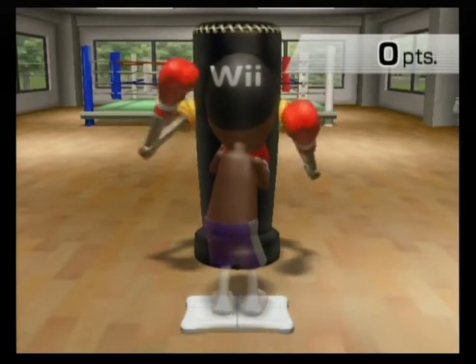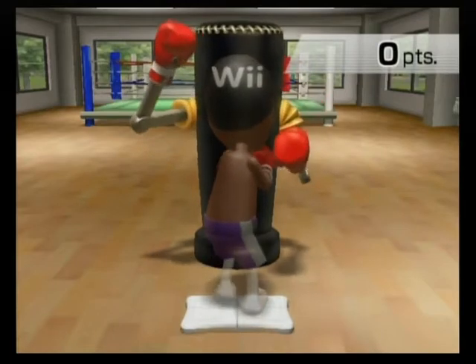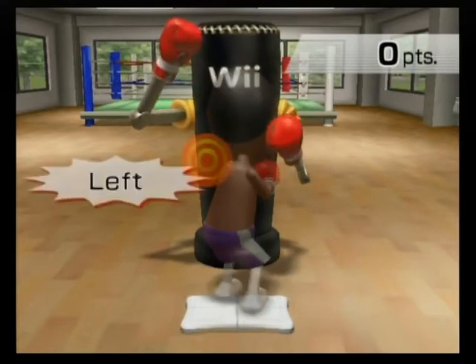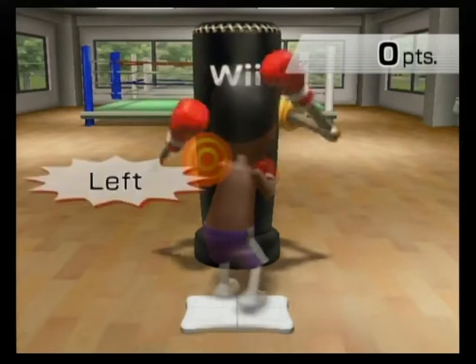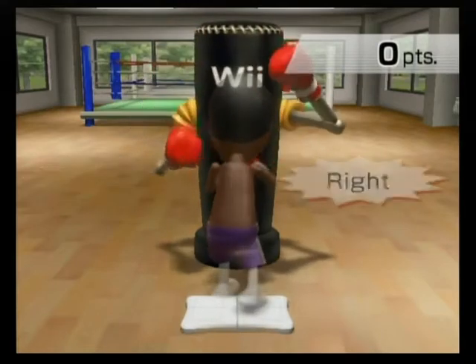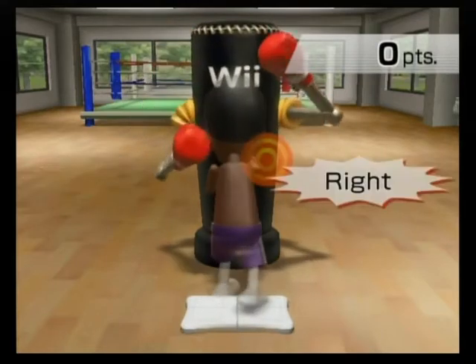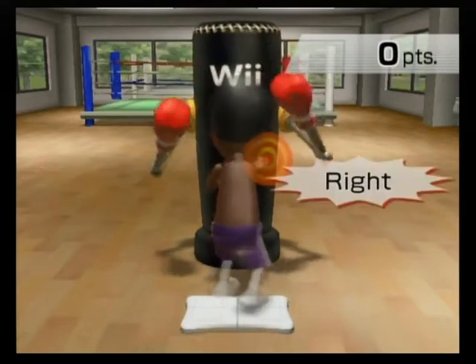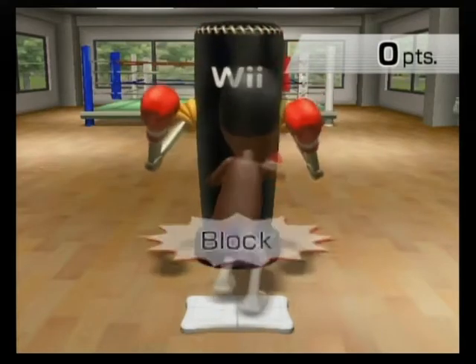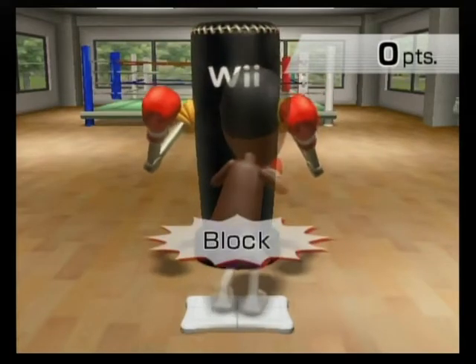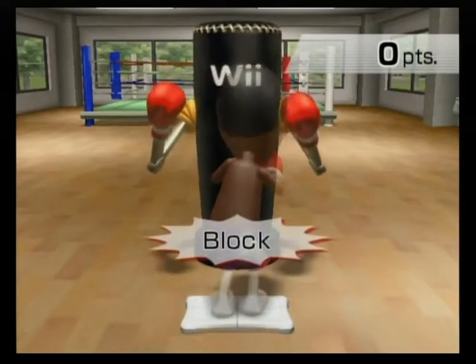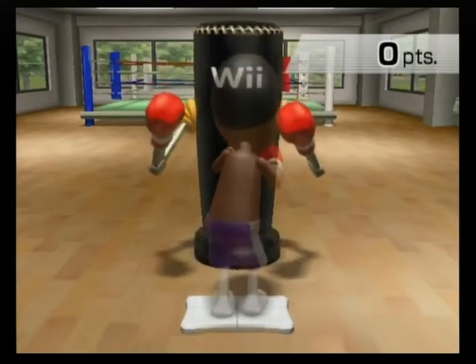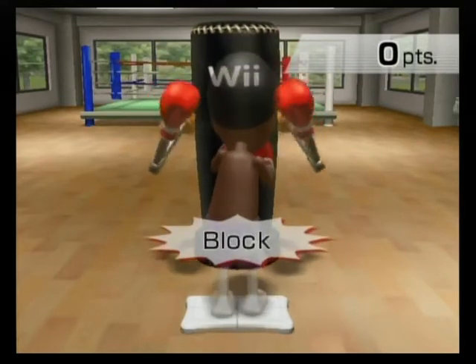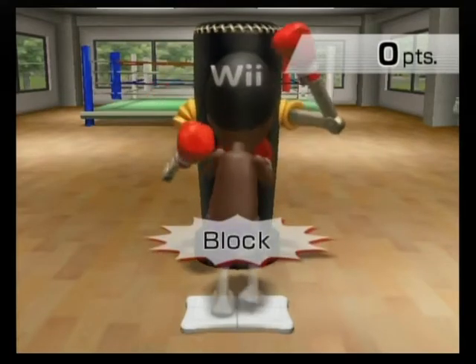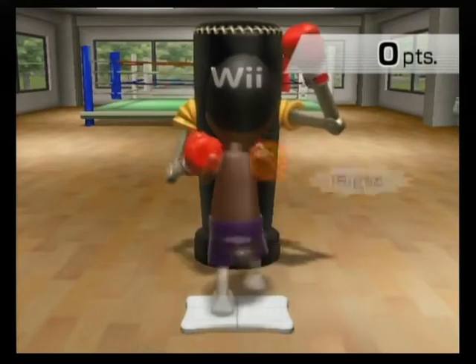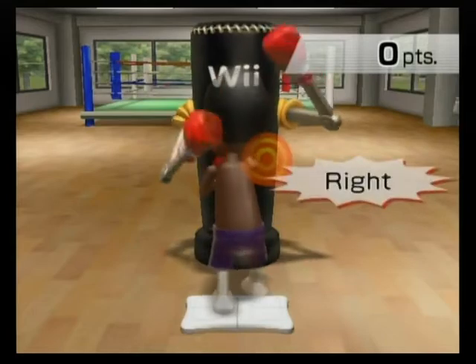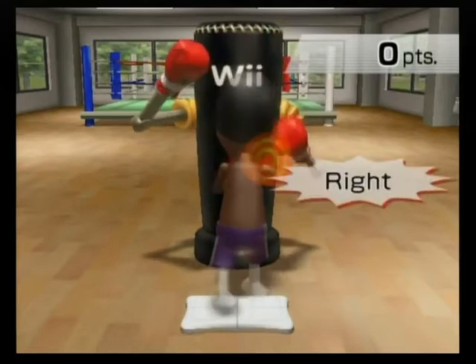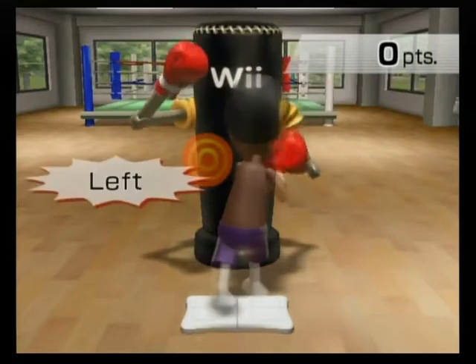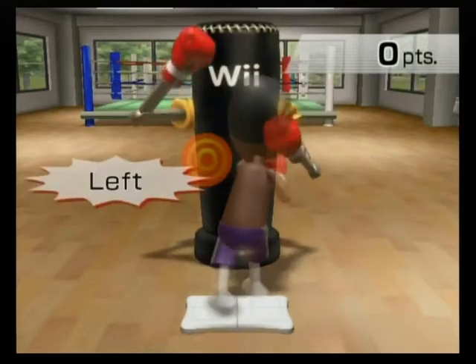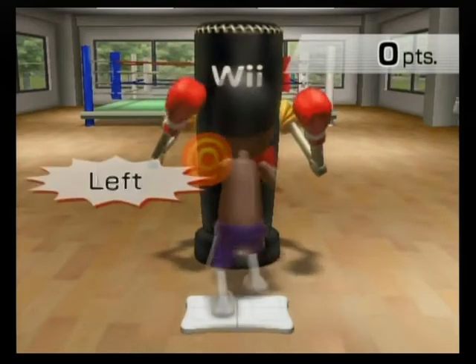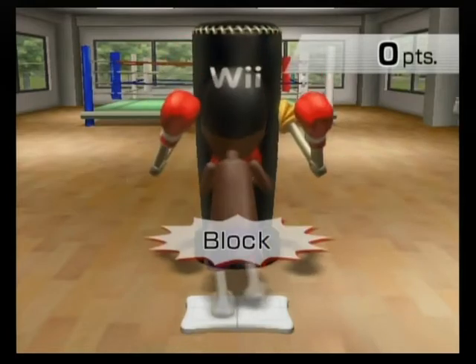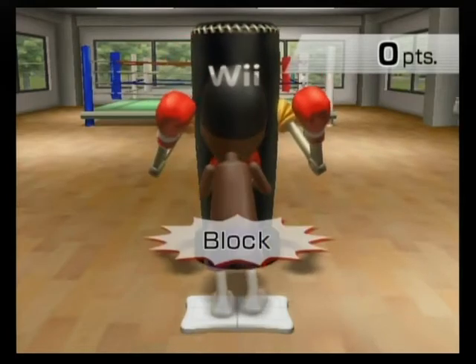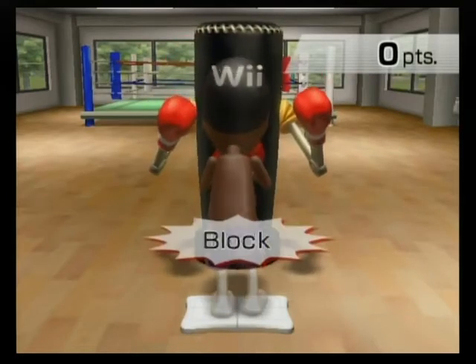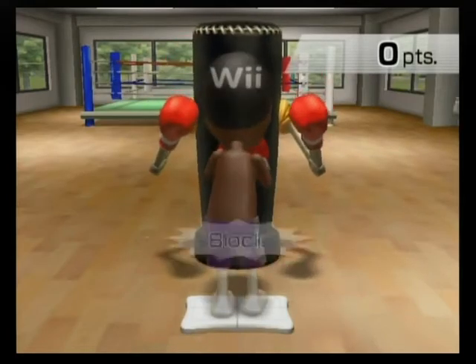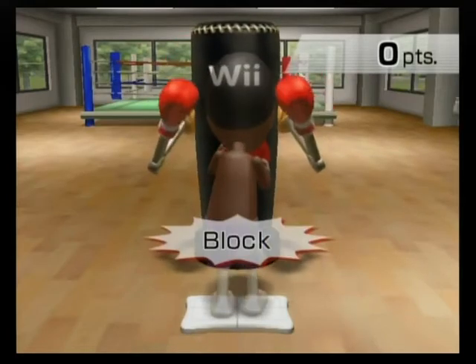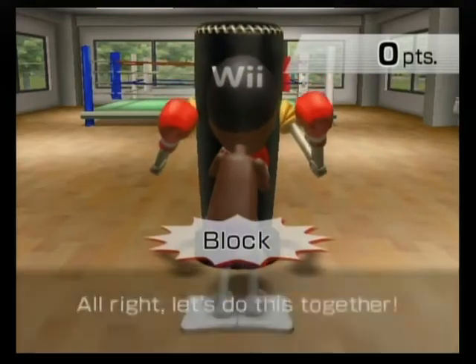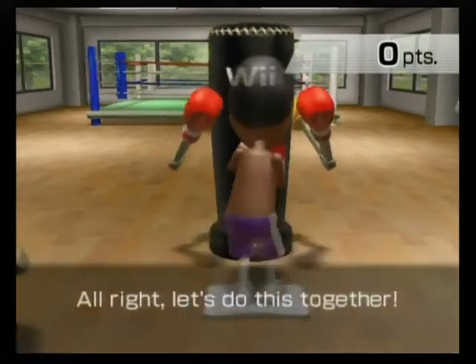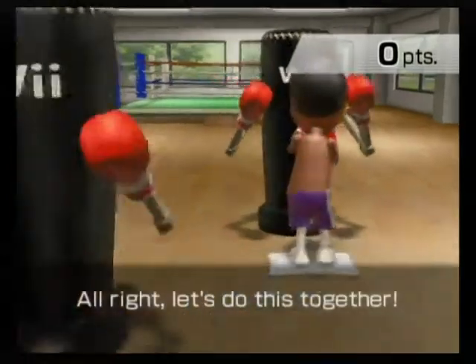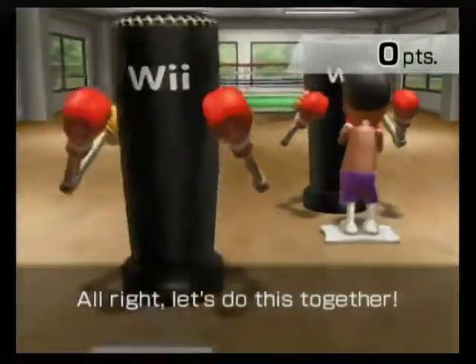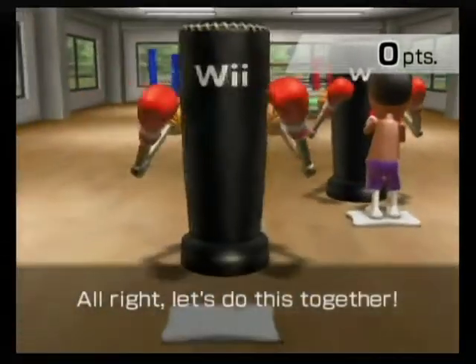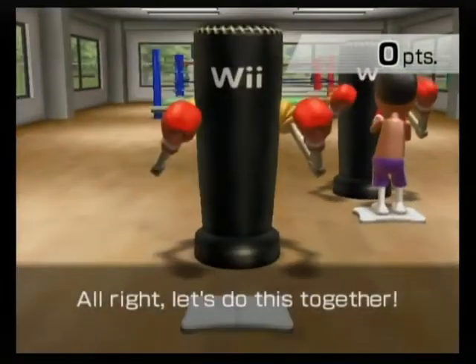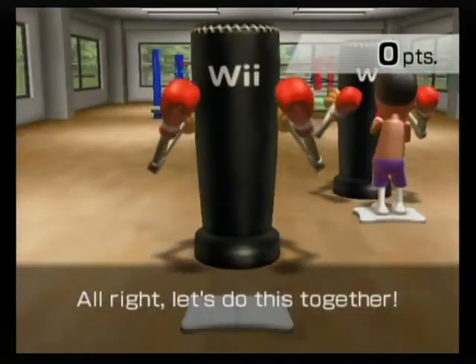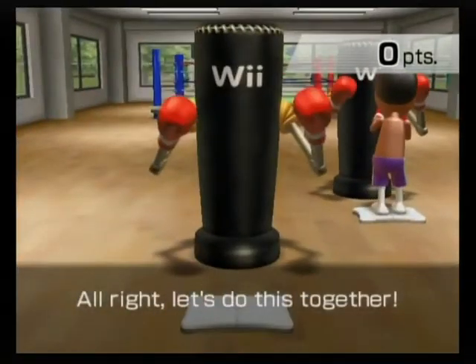Left, right, lock. Right, left, lock. Alright, let's do this together.